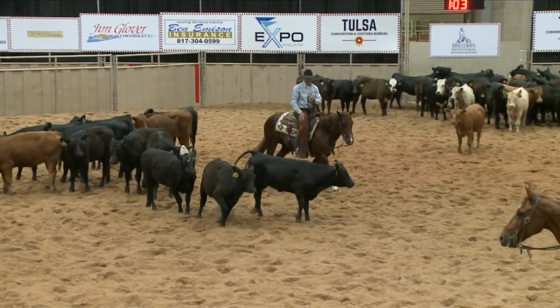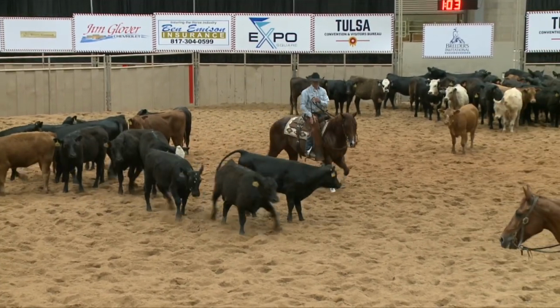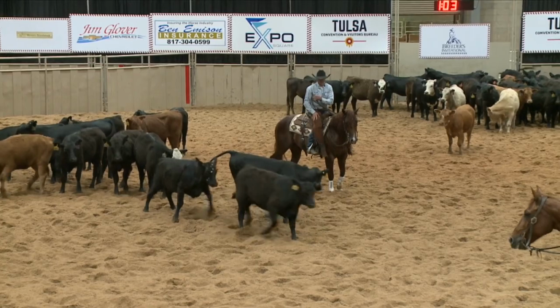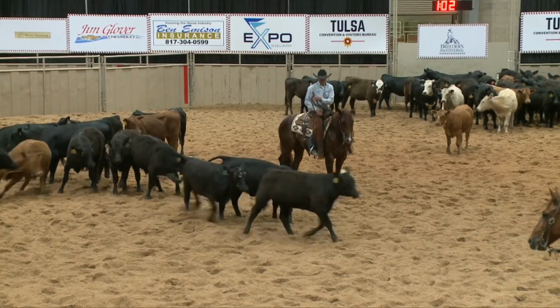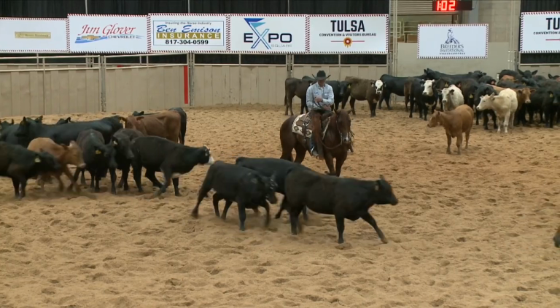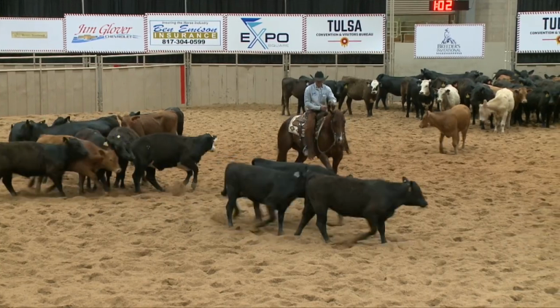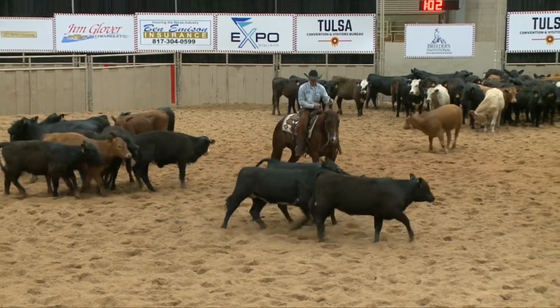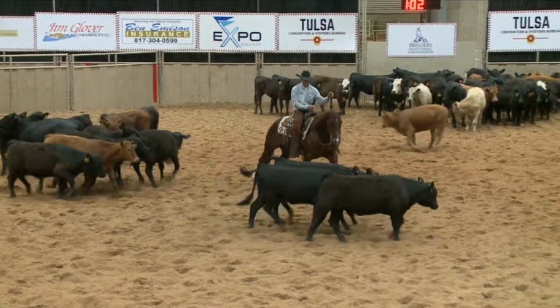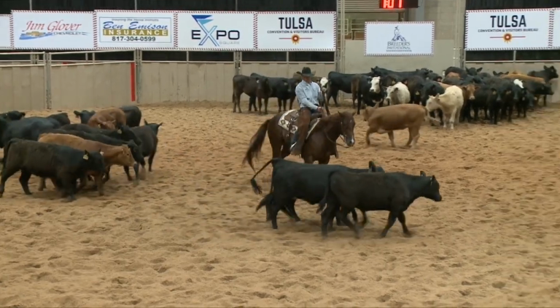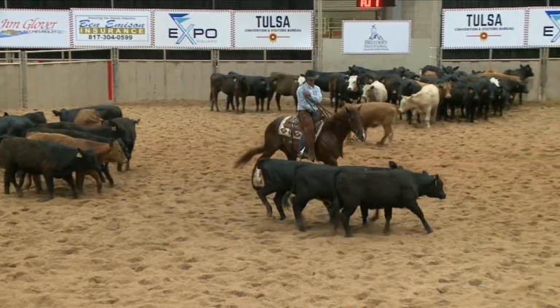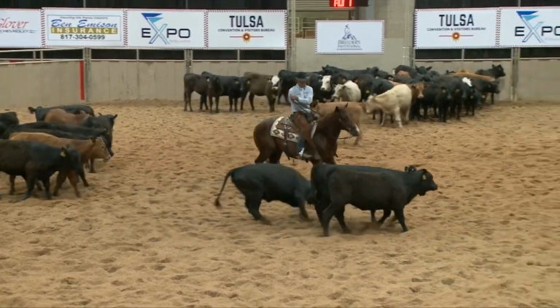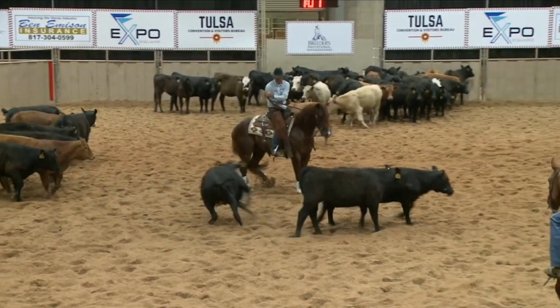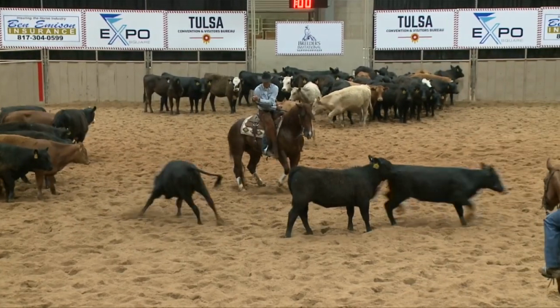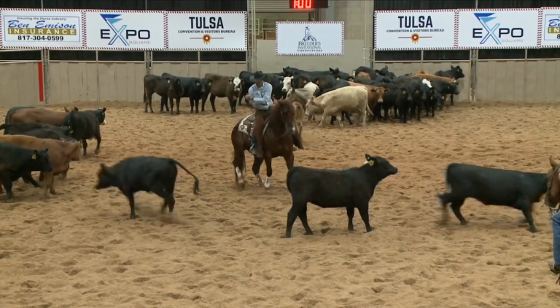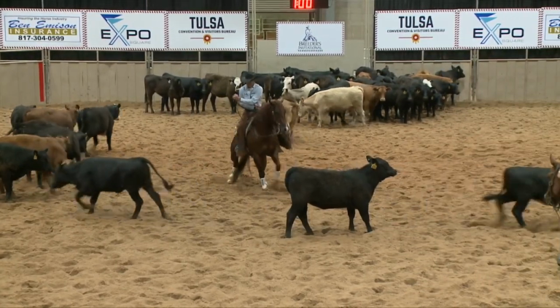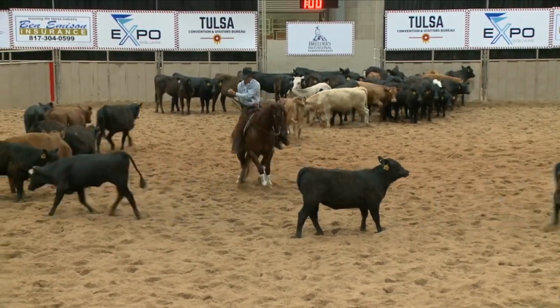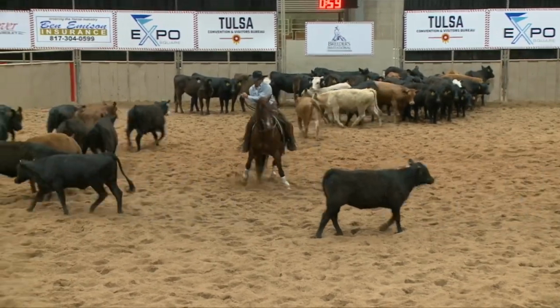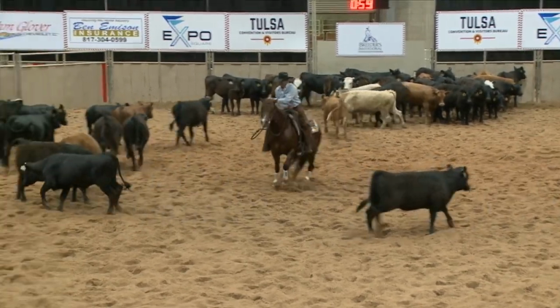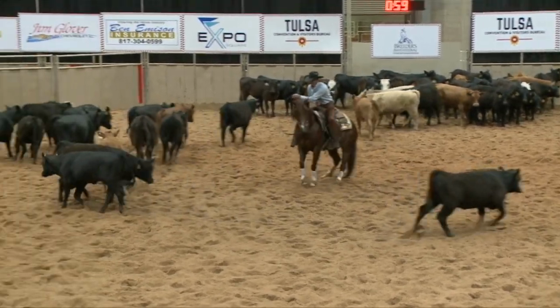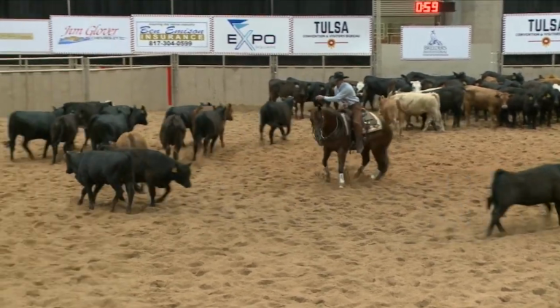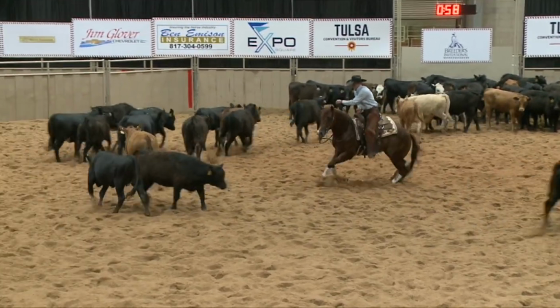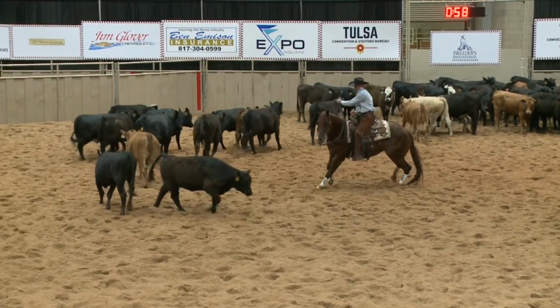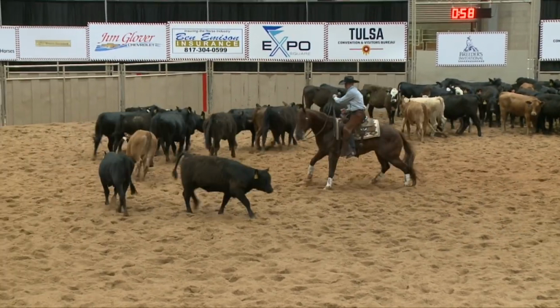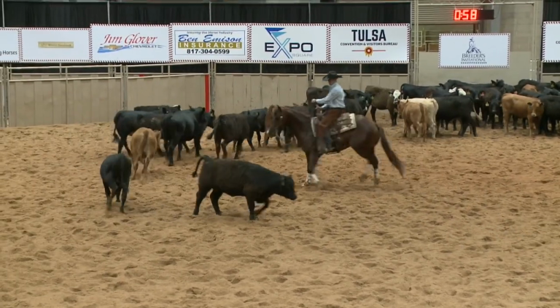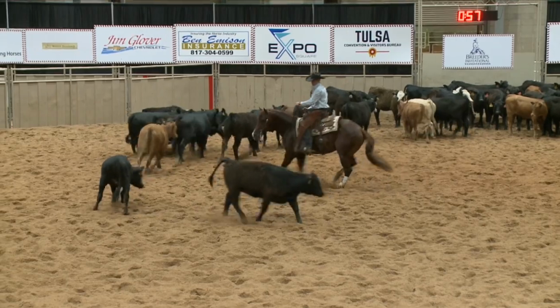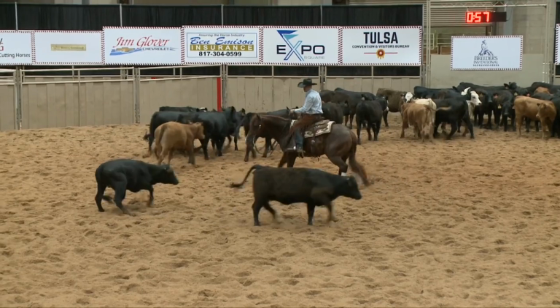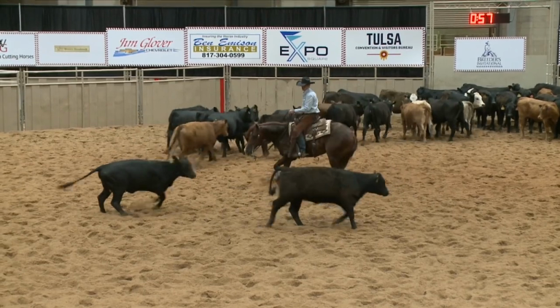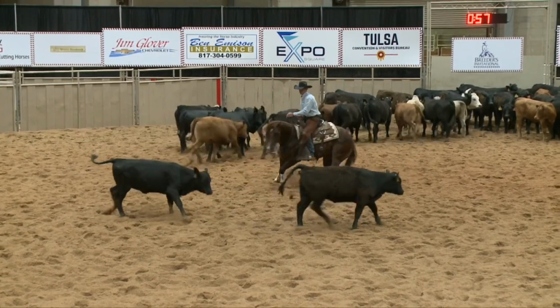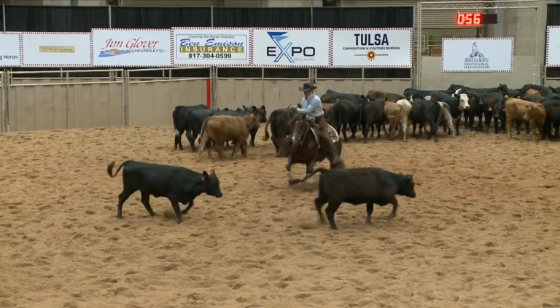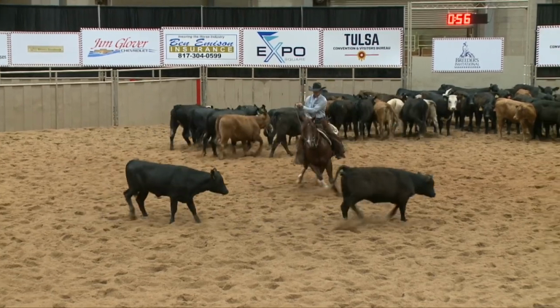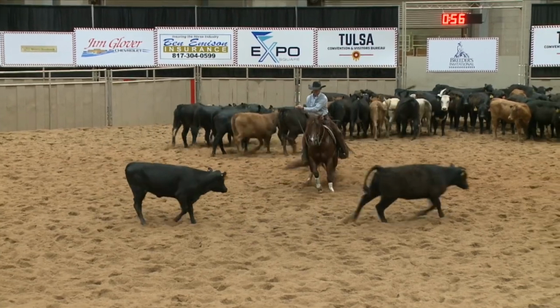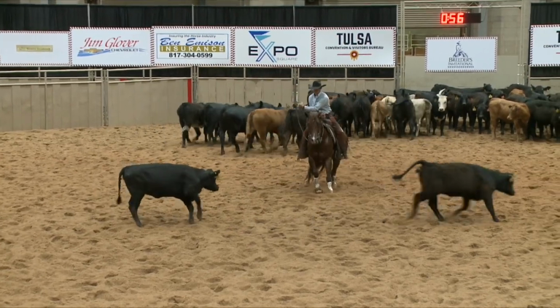This rider is stepping up into that black cow. His horse will not follow the bit and will not turn around. Minus cut.